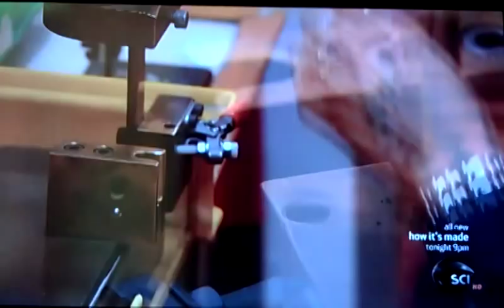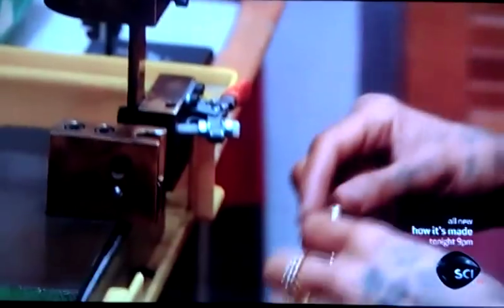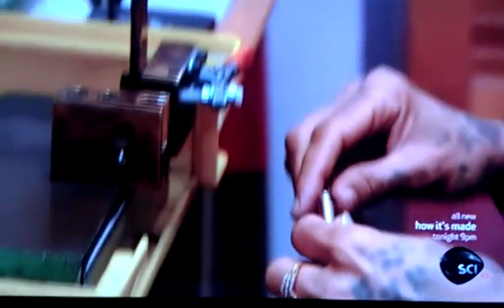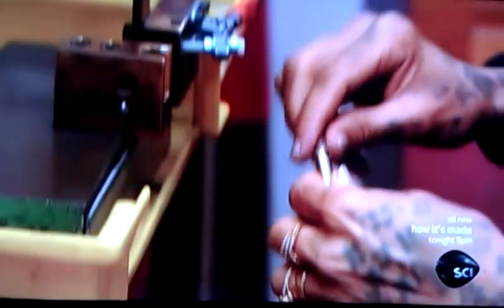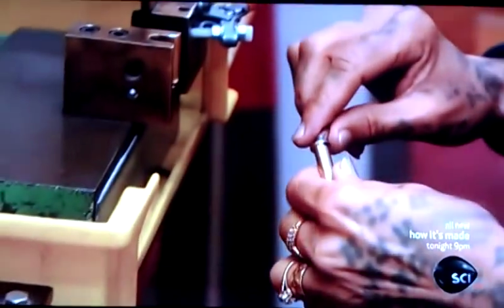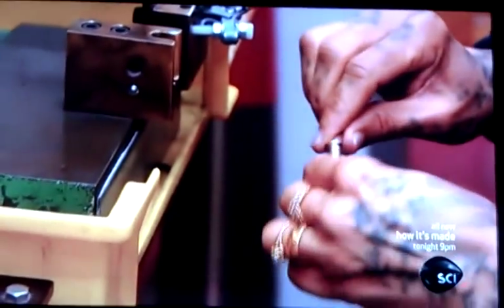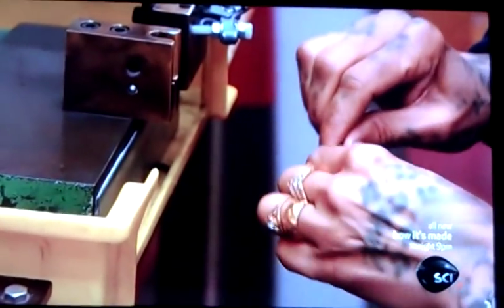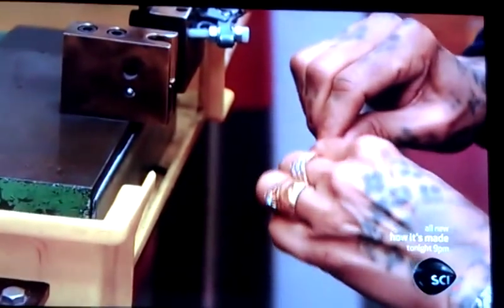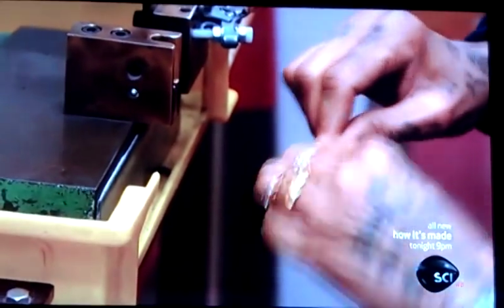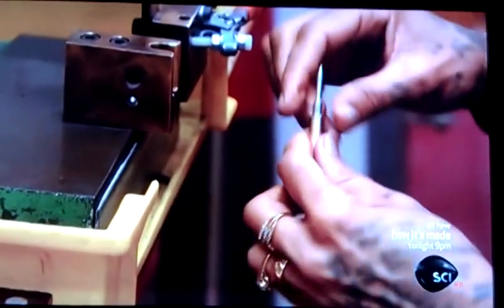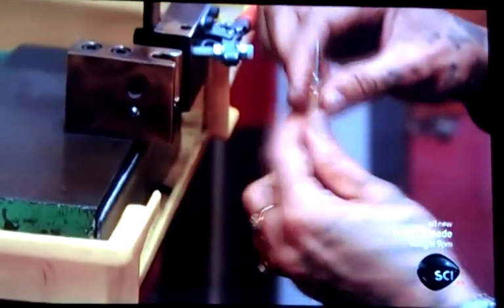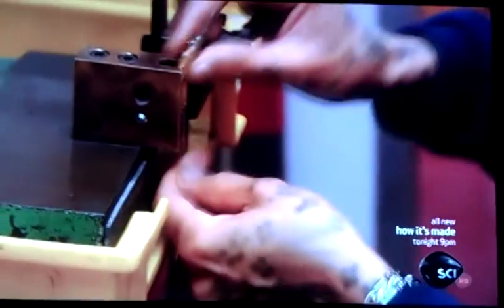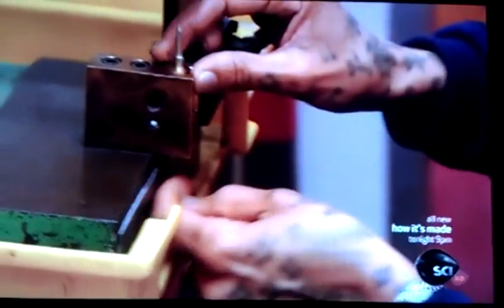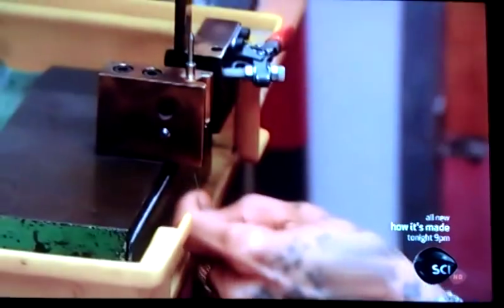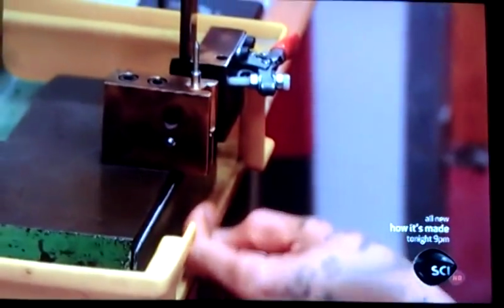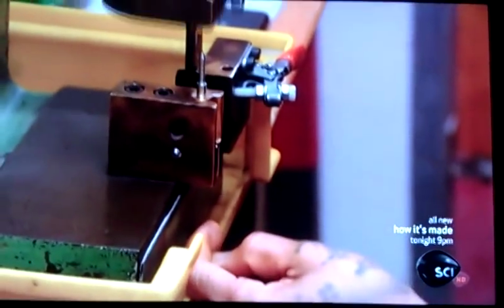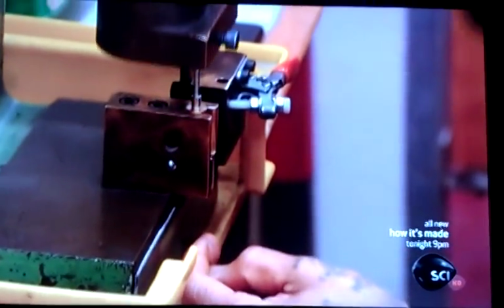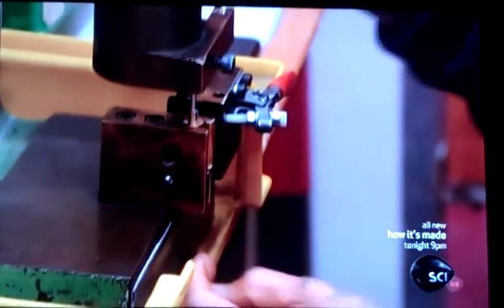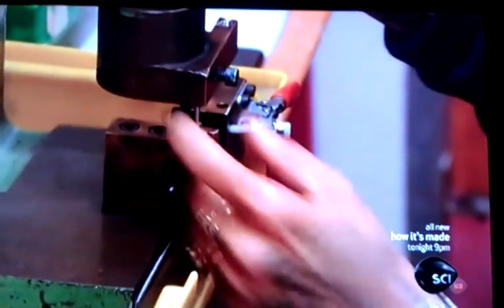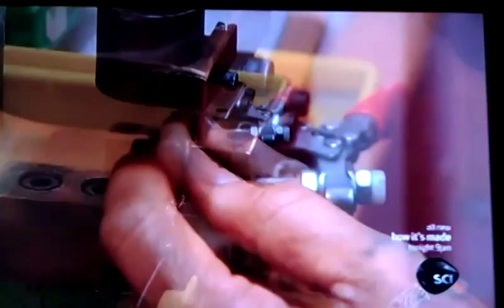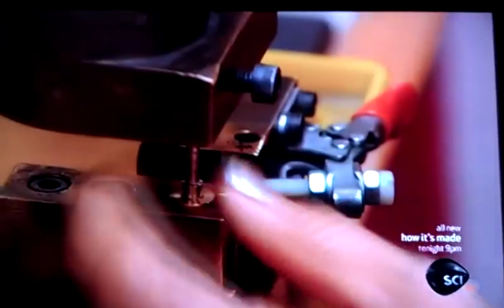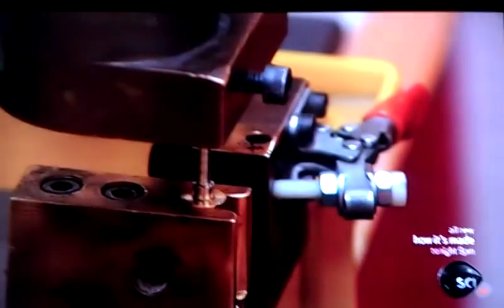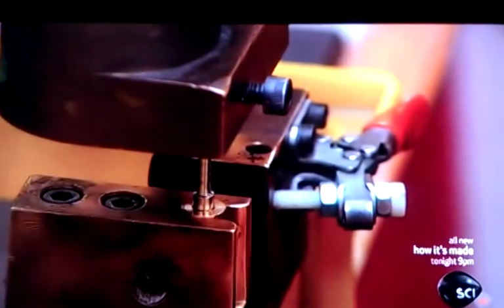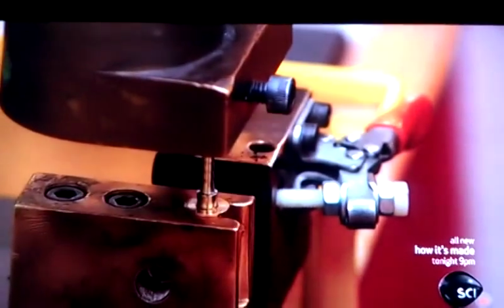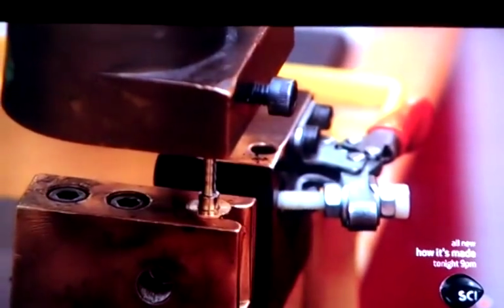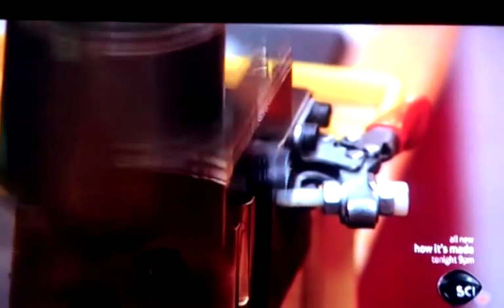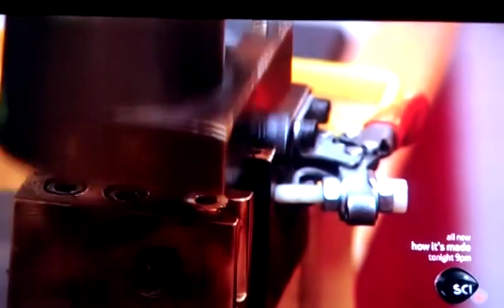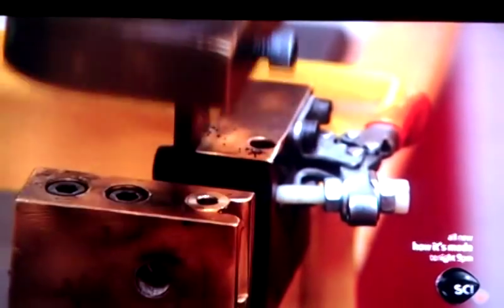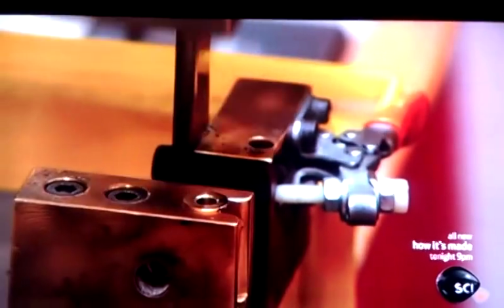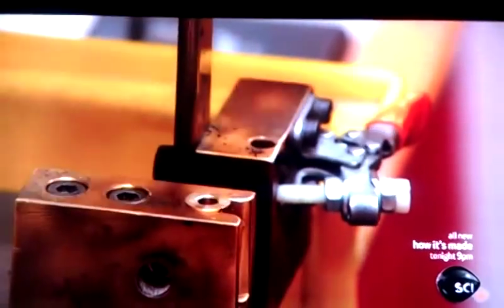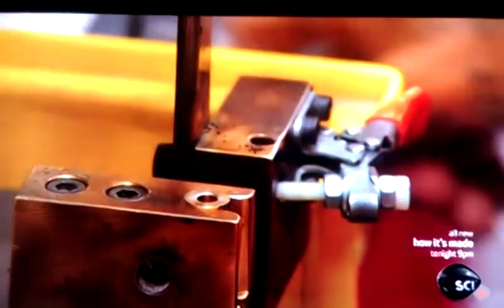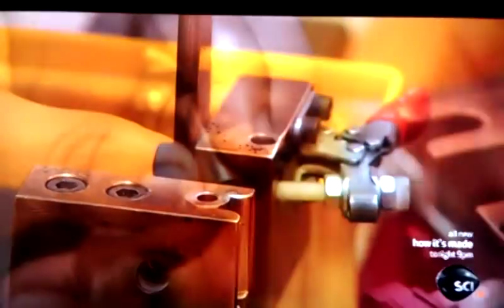Next, the striker pin is pressed into a brass capsule. This will contain the mini explosion that pushes out the pin when the fuse is blown.